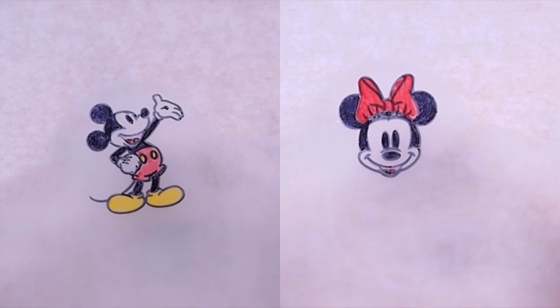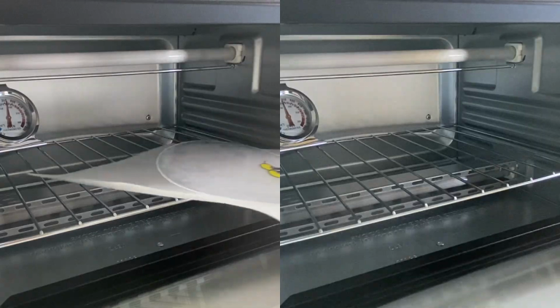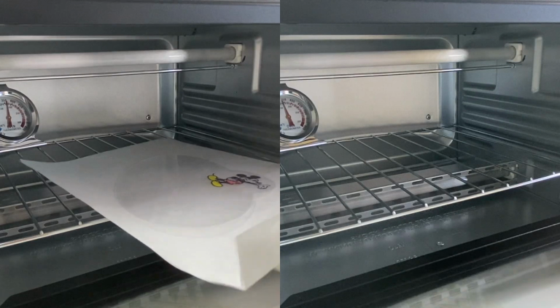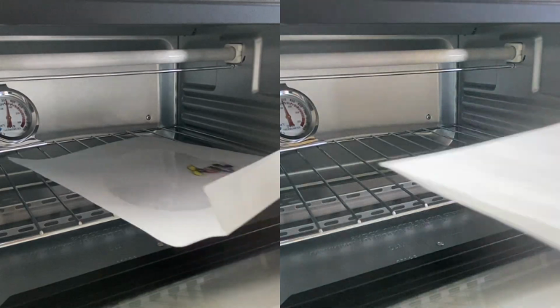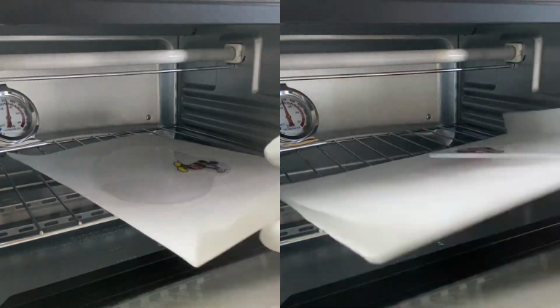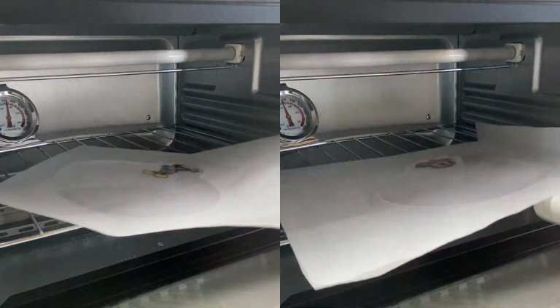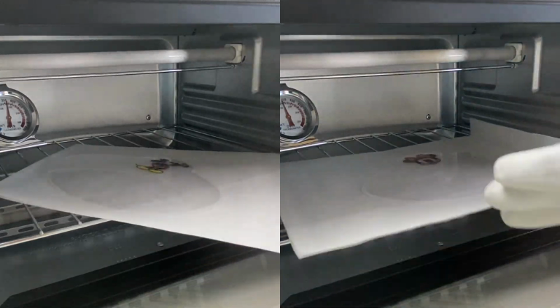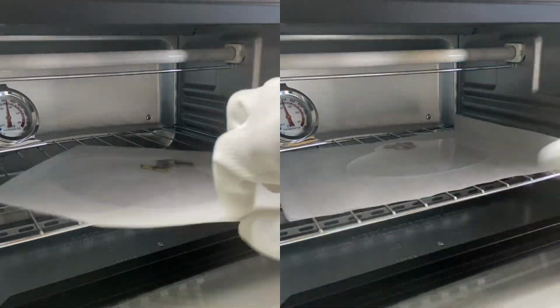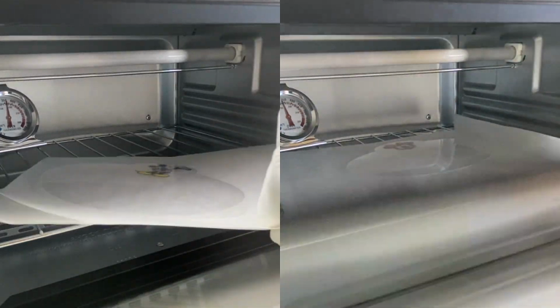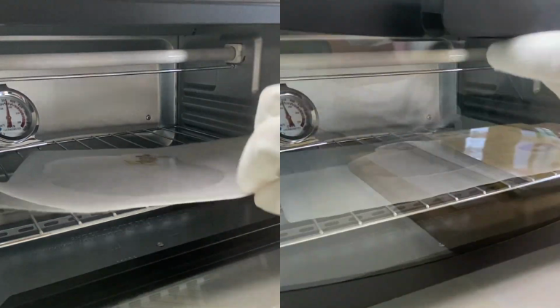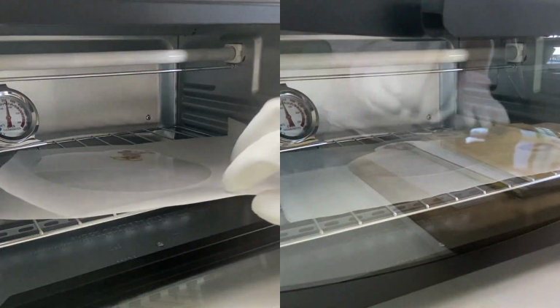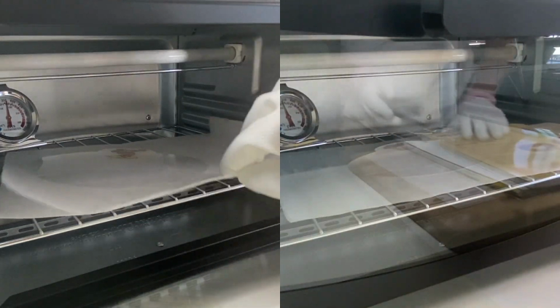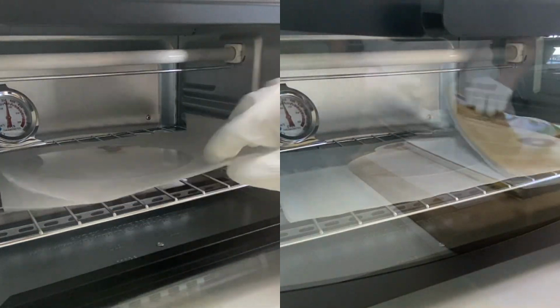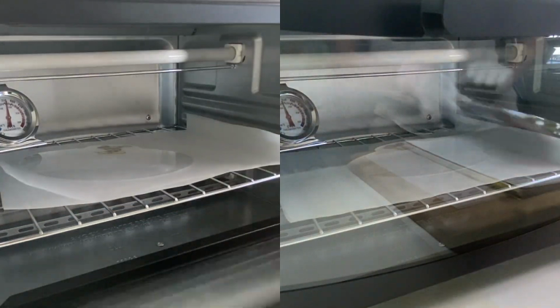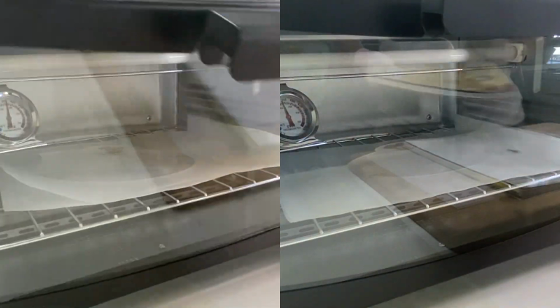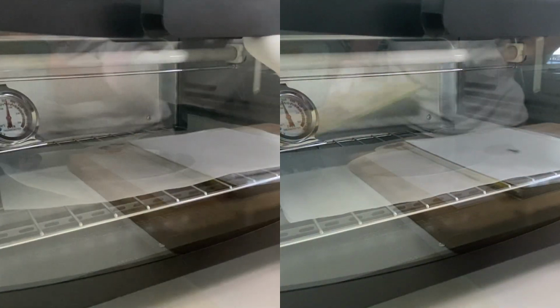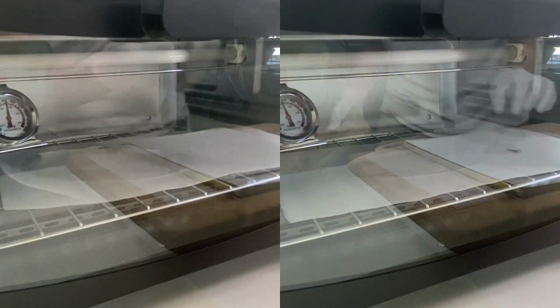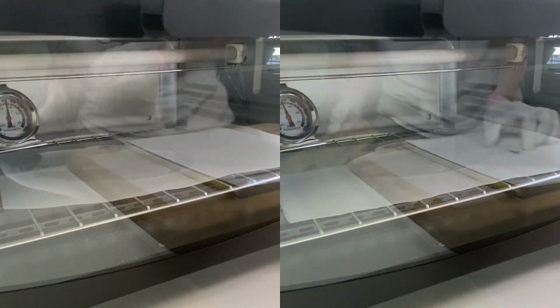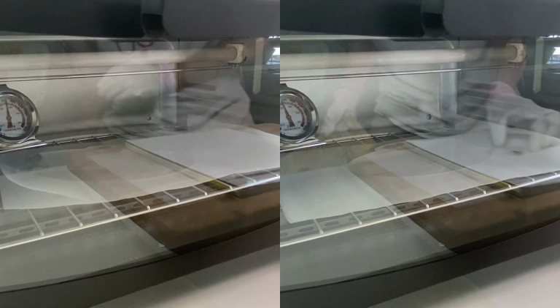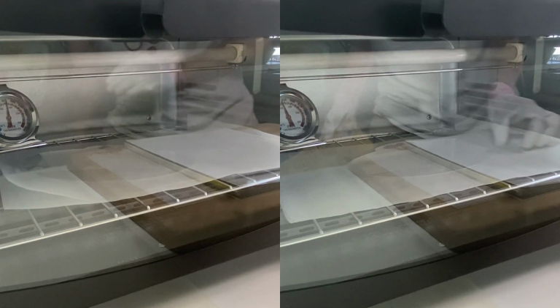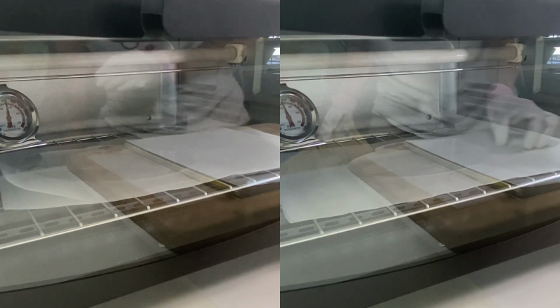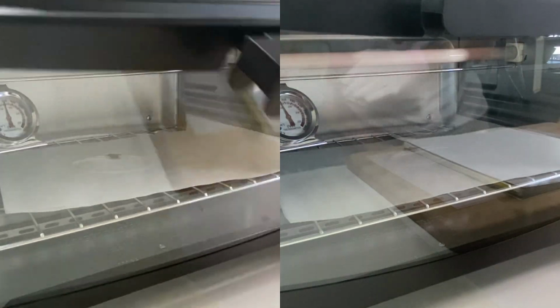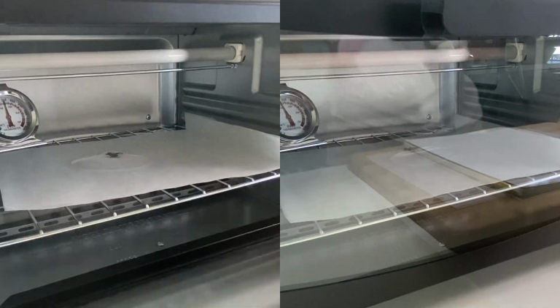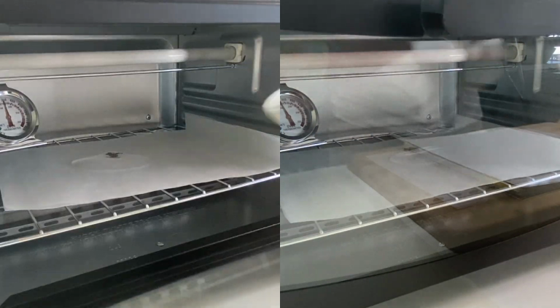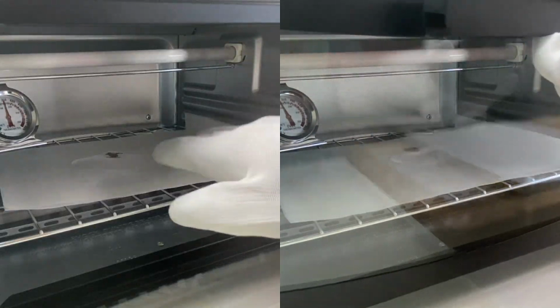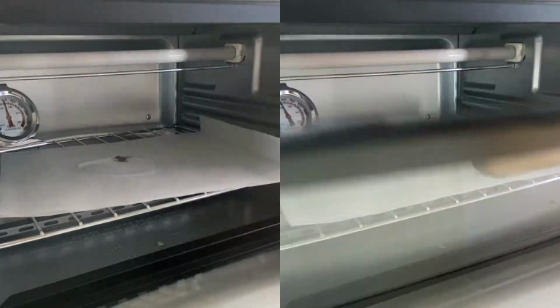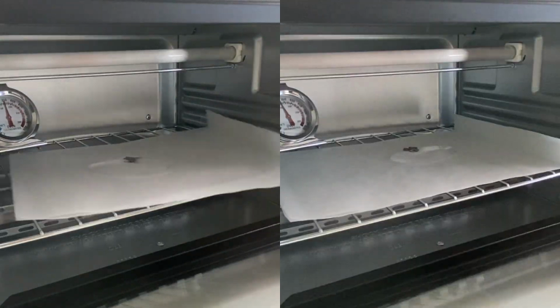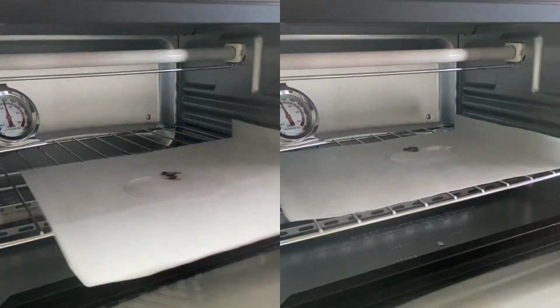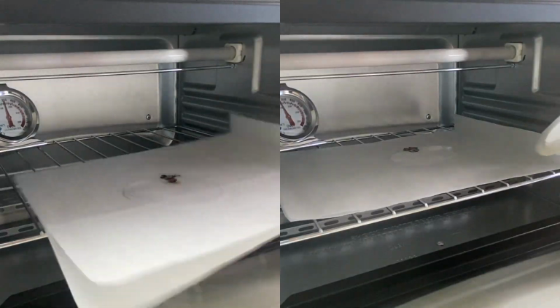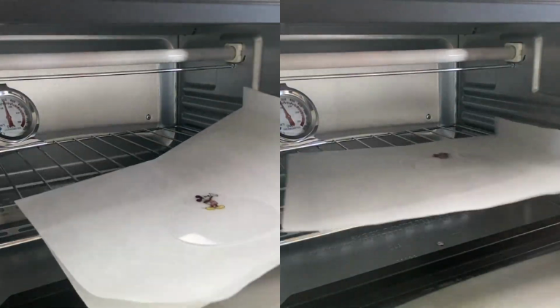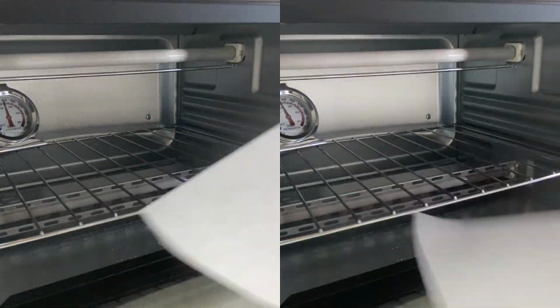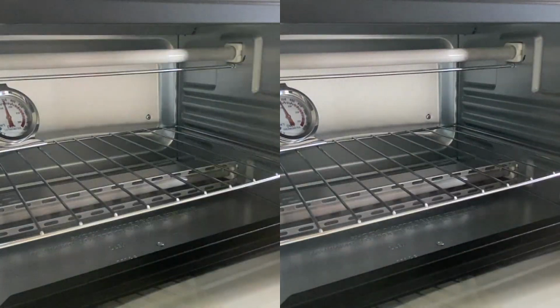Then we bake according to package instructions. Make sure to flatten as soon as you take it out of the oven so it's nice and flat.